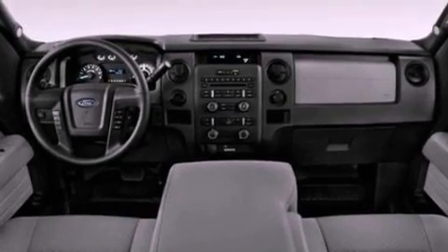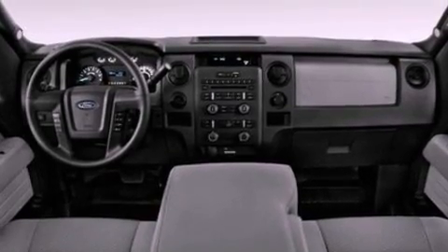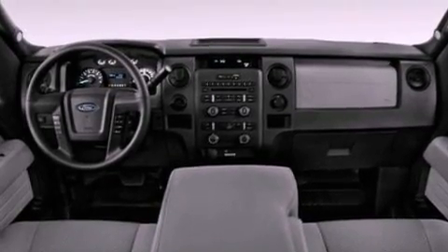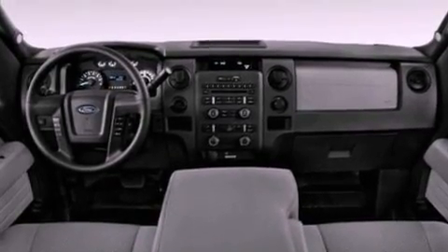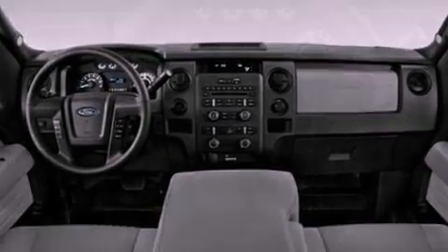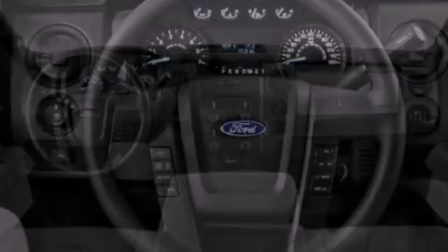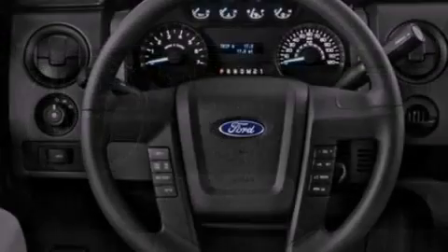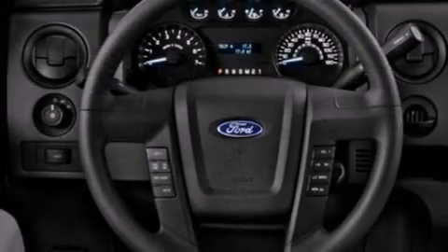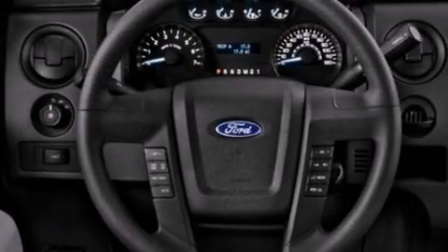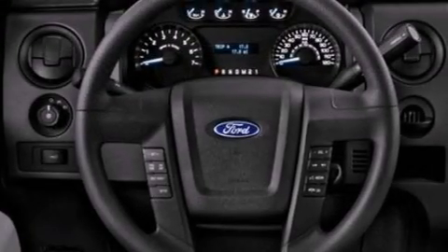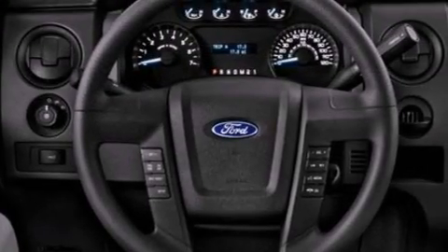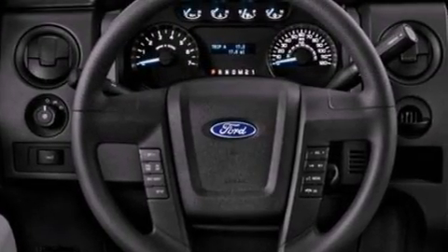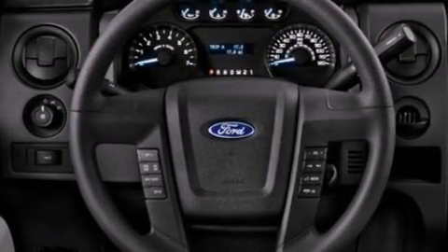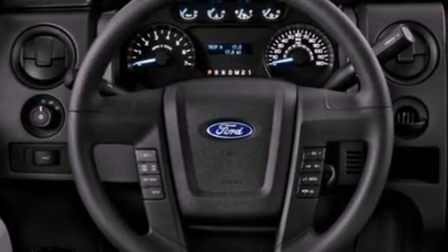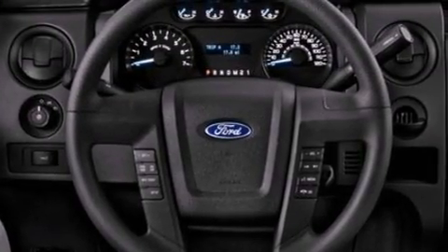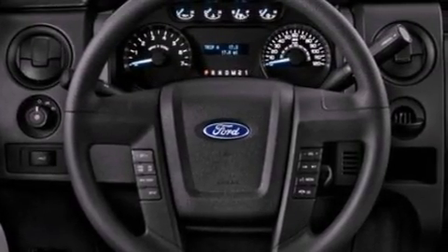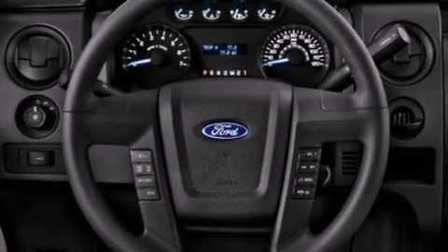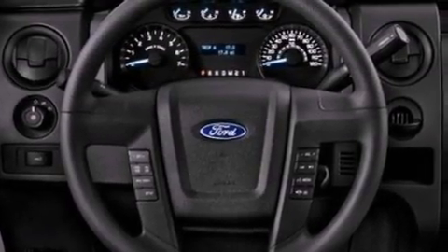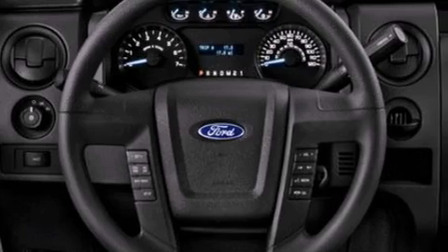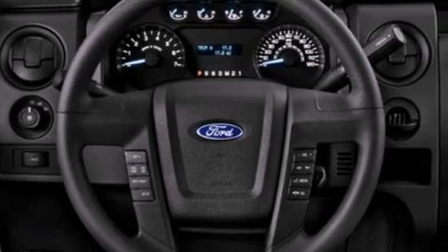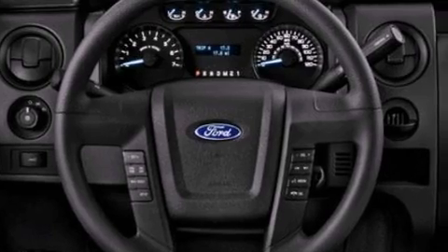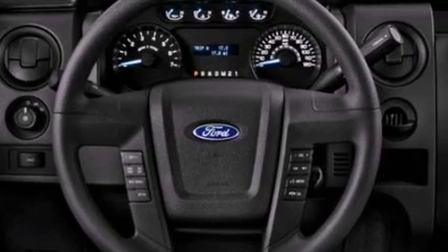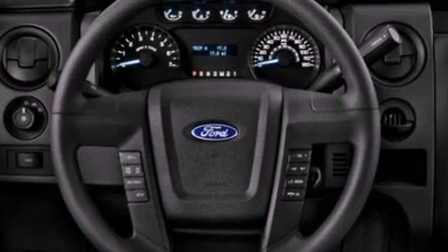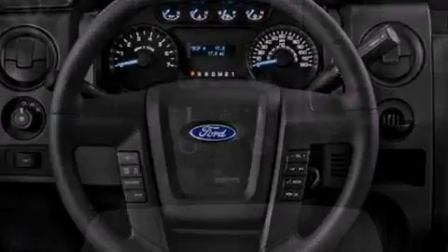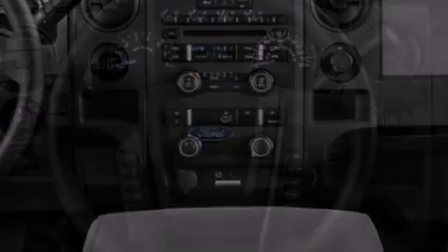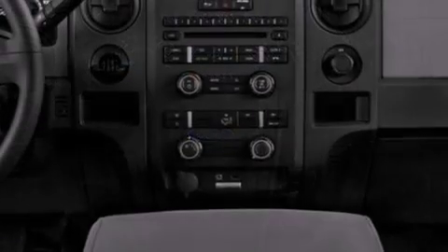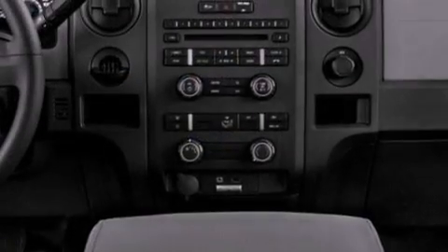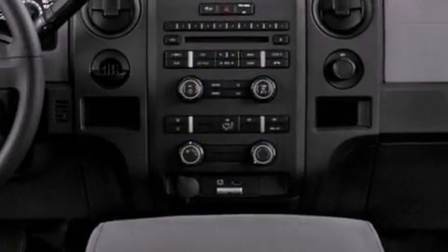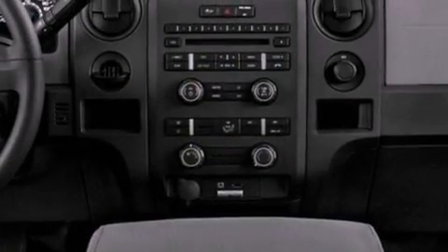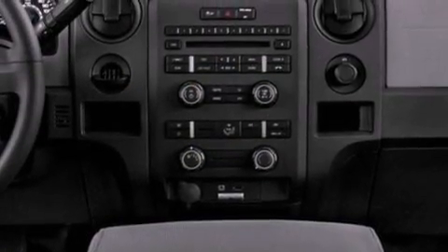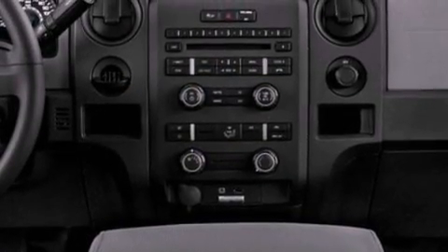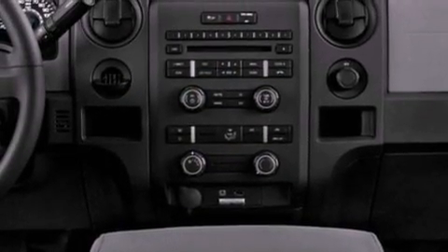Additional features include an anti-lock braking system, side curtain airbags, door reinforcement beams, air conditioning, and an auxiliary power outlet.